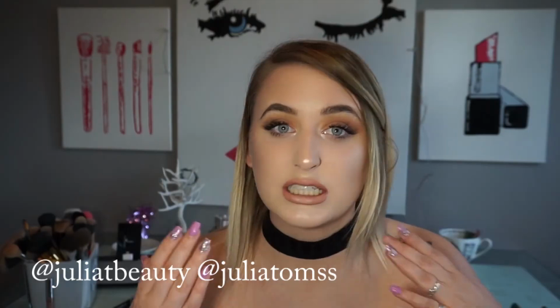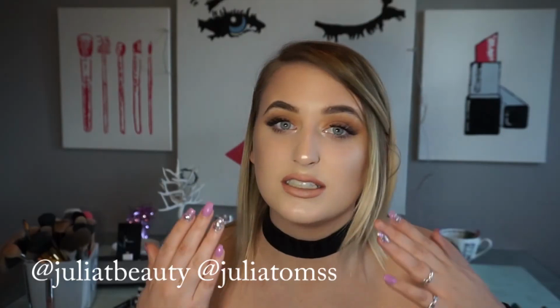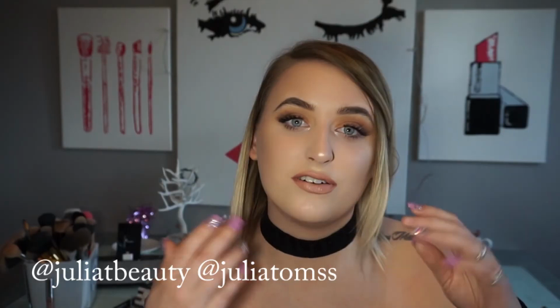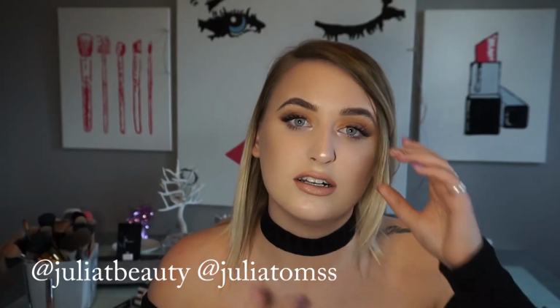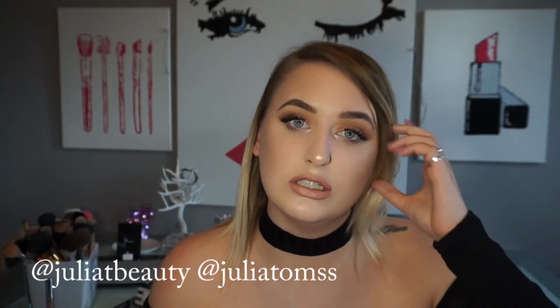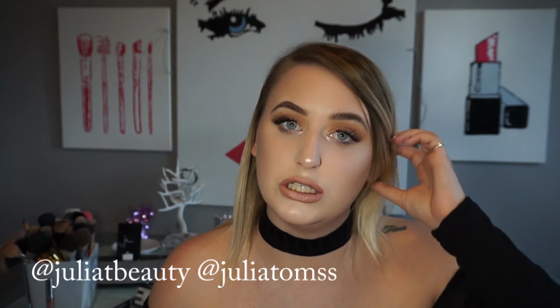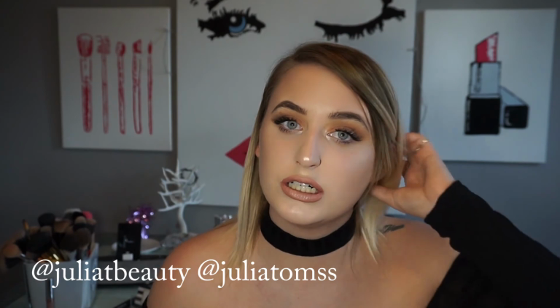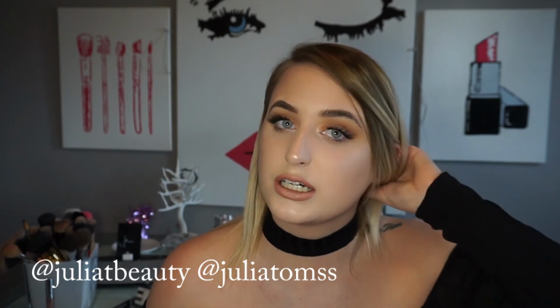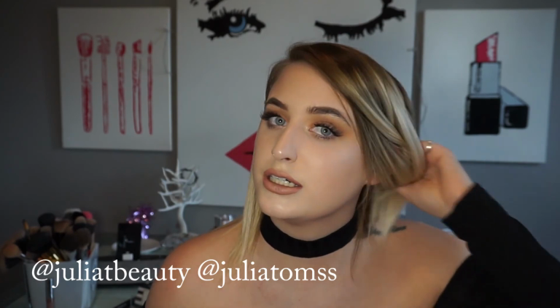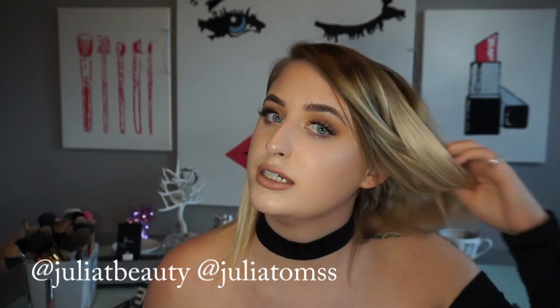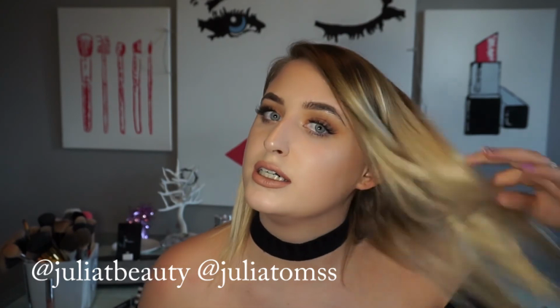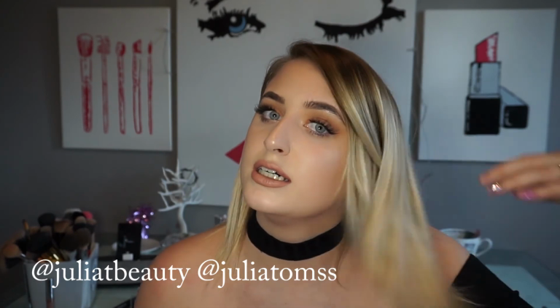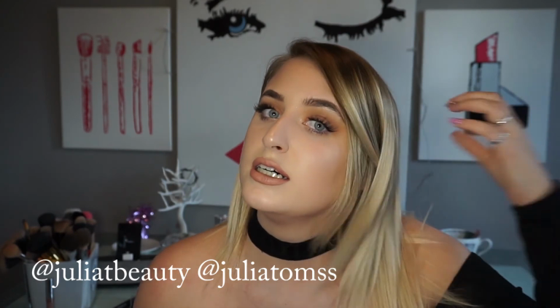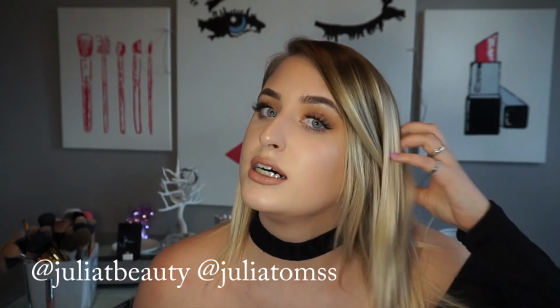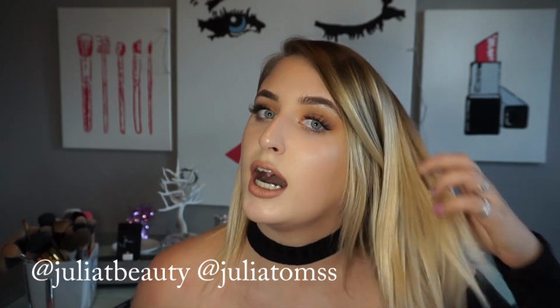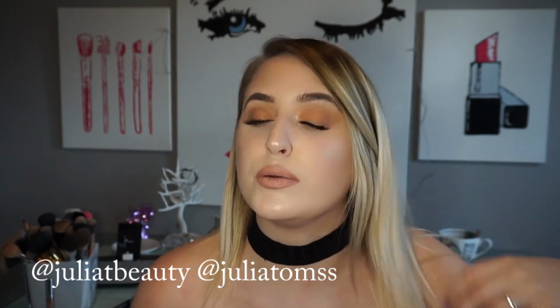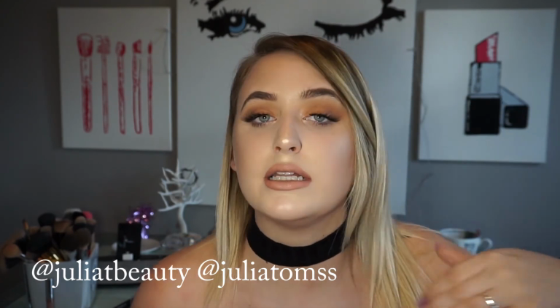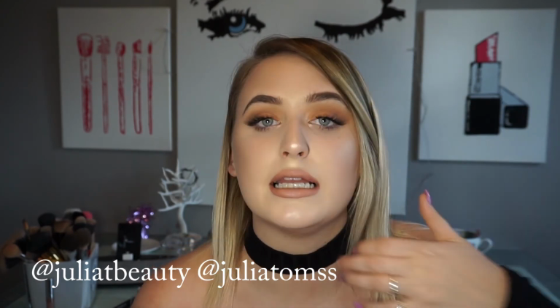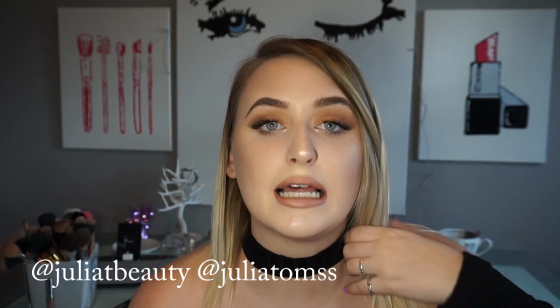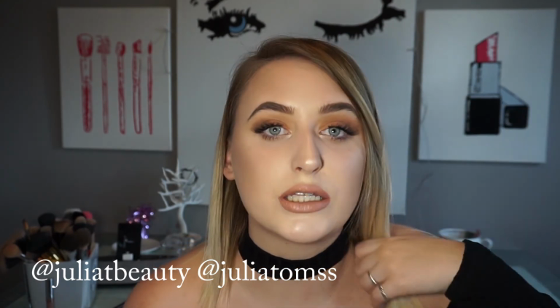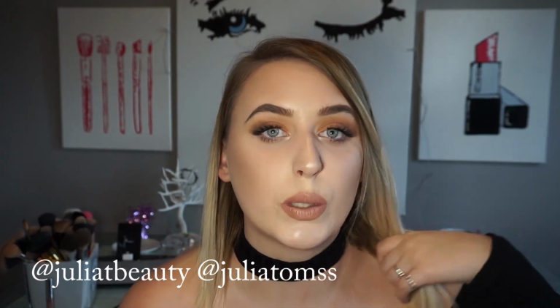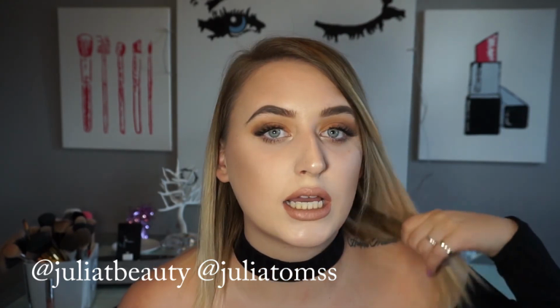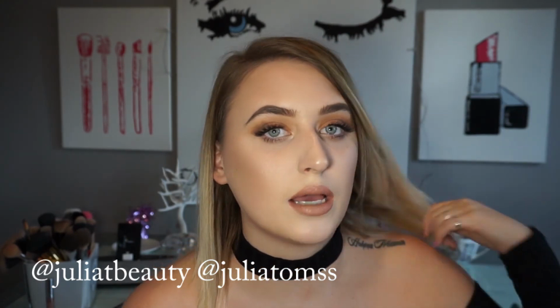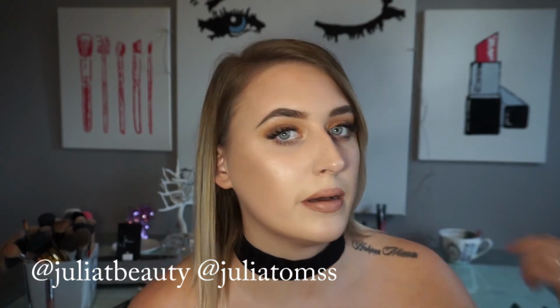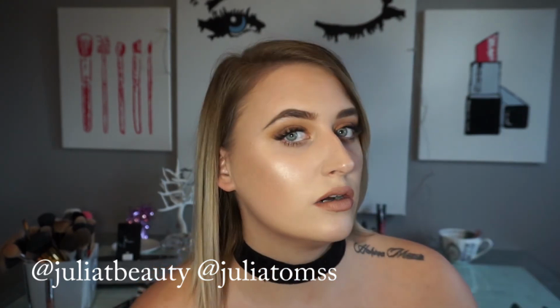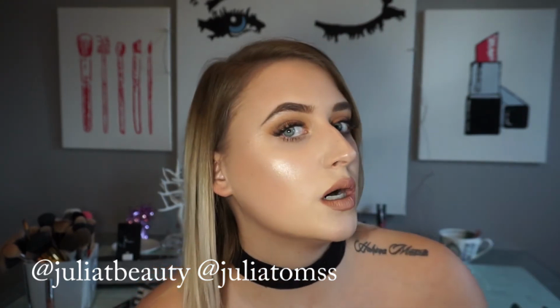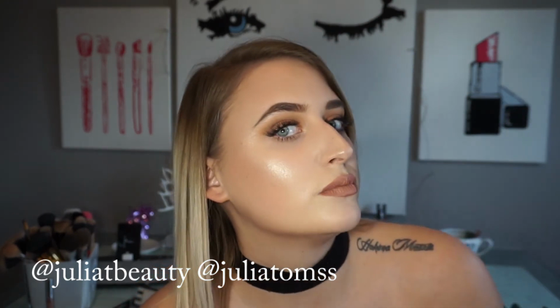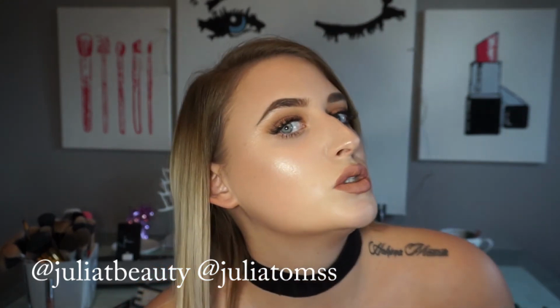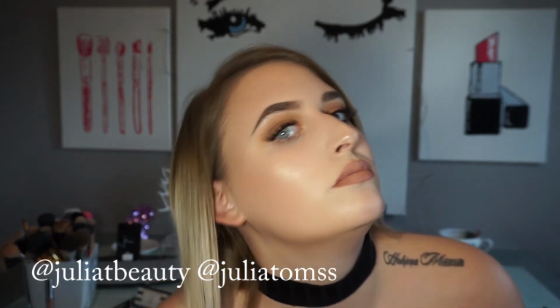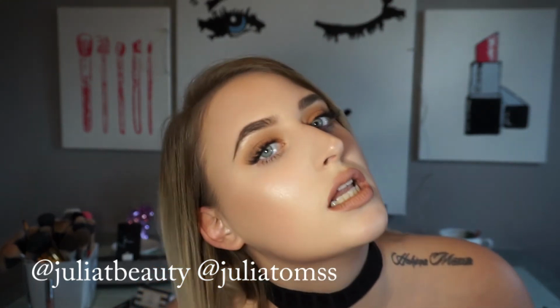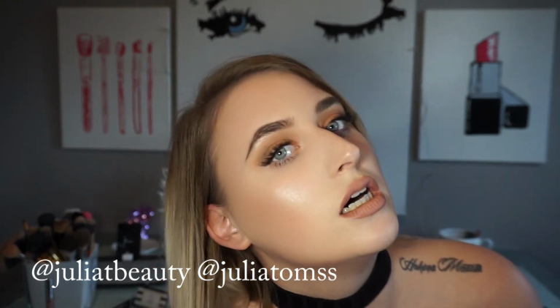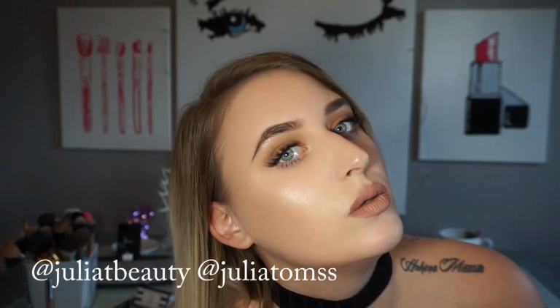This is the final look. I really like the way it came out — I'm super glowing!